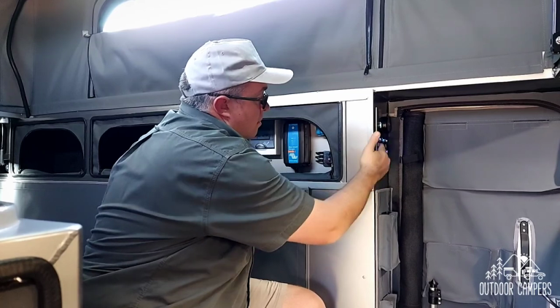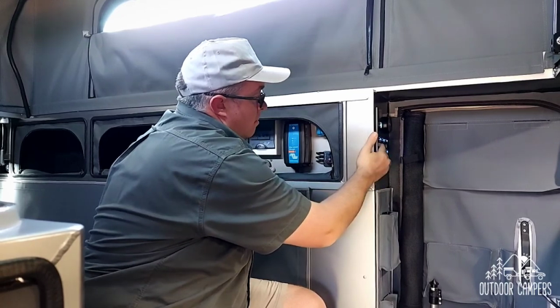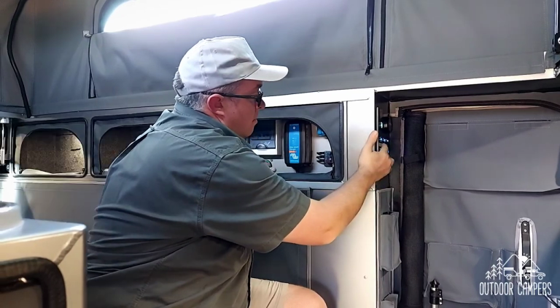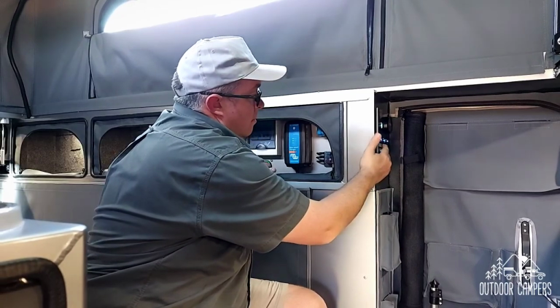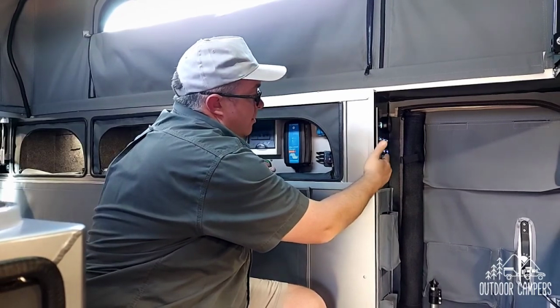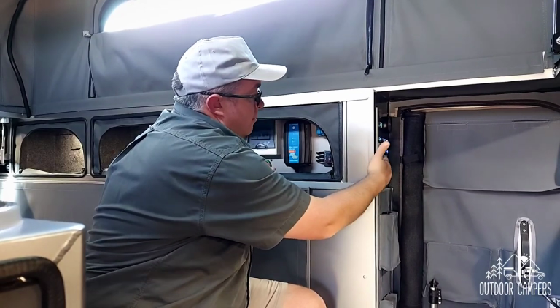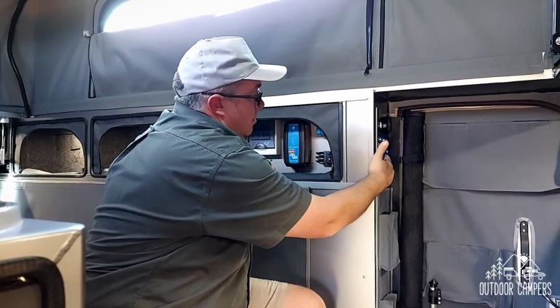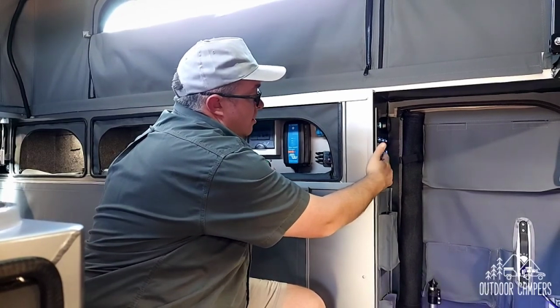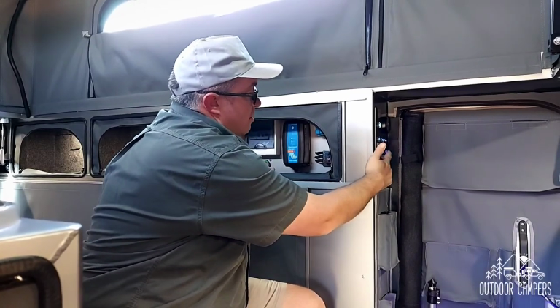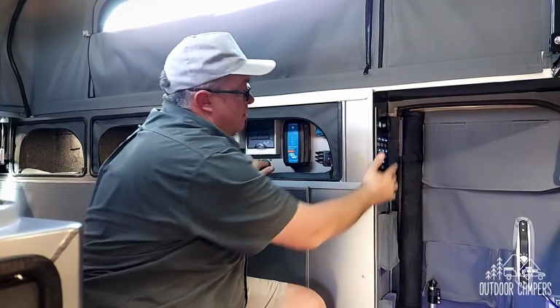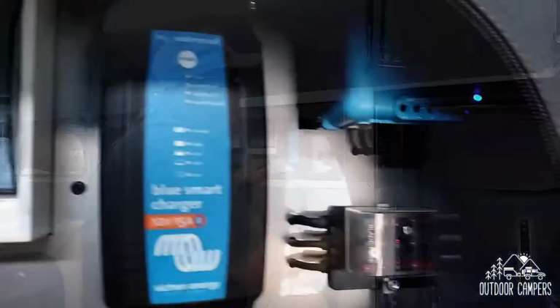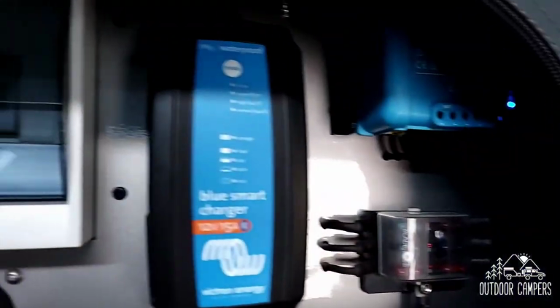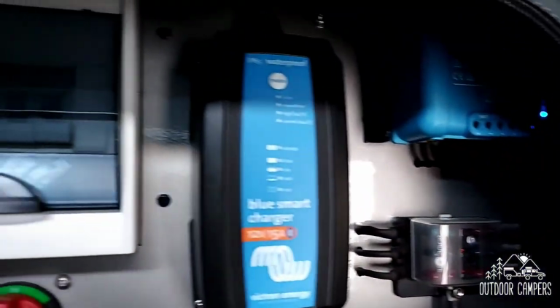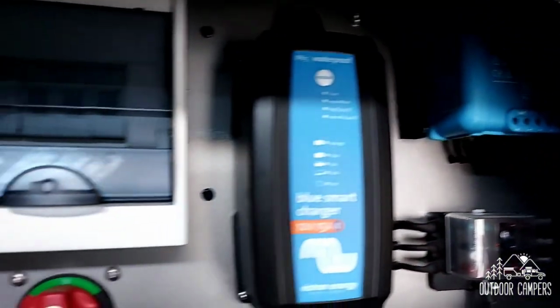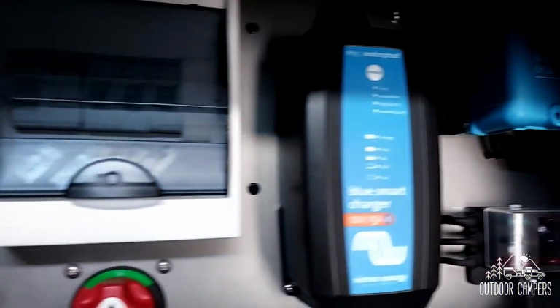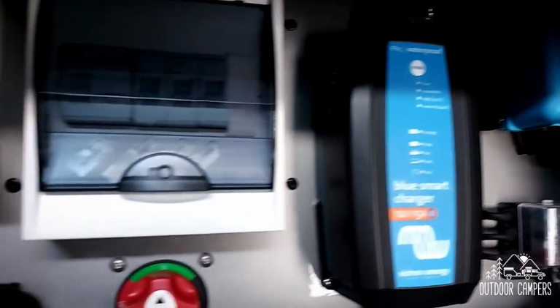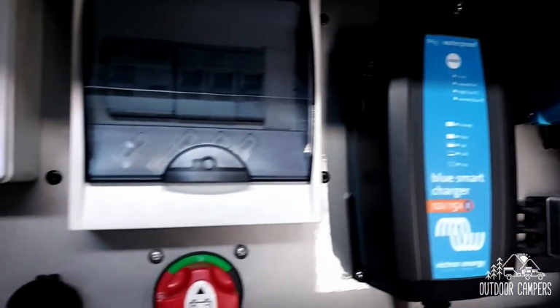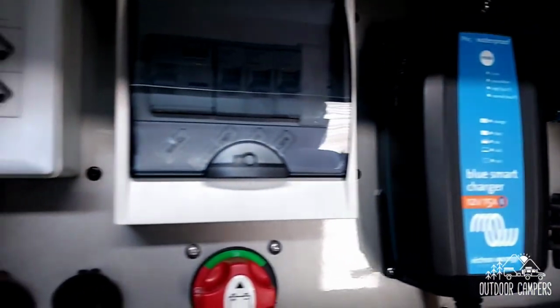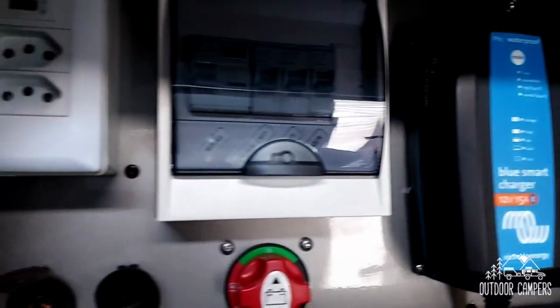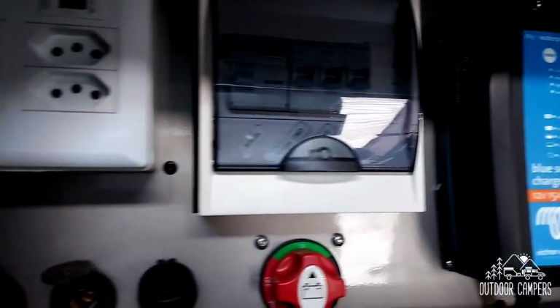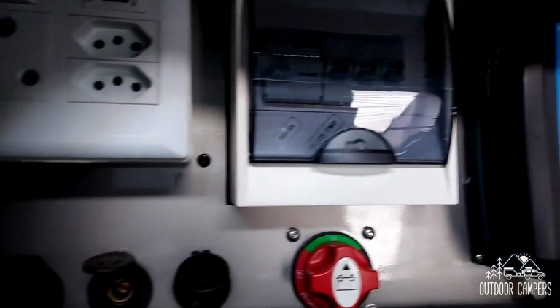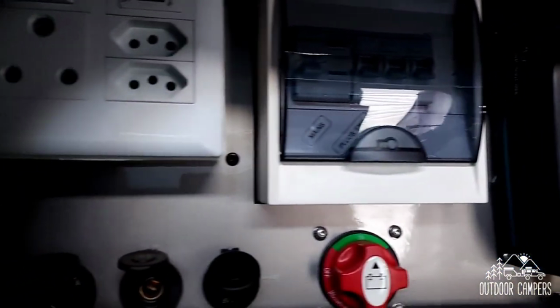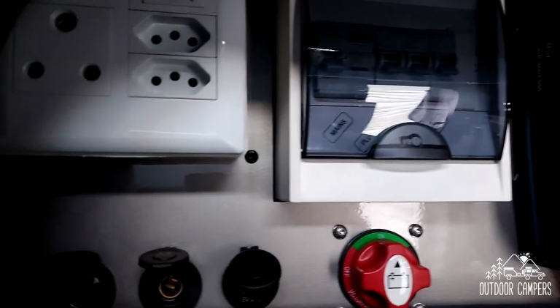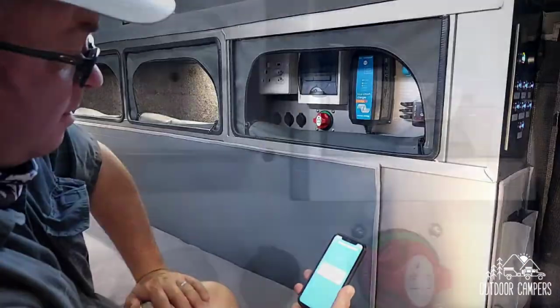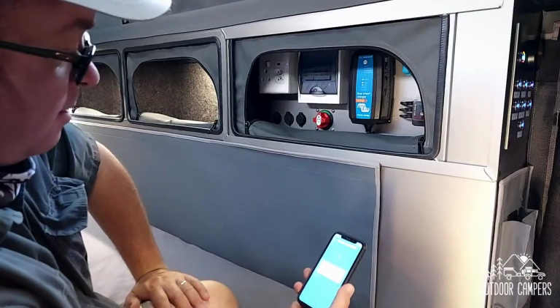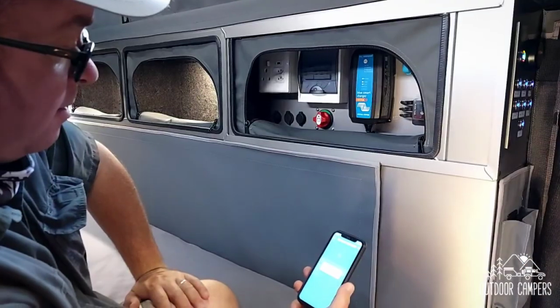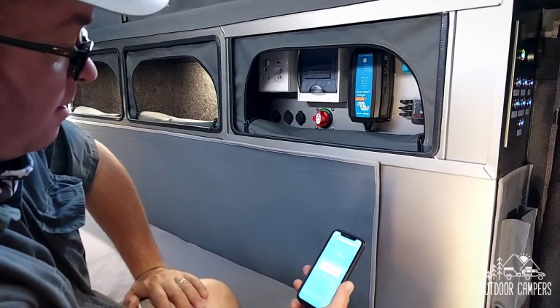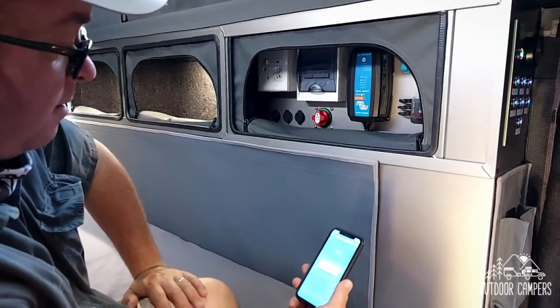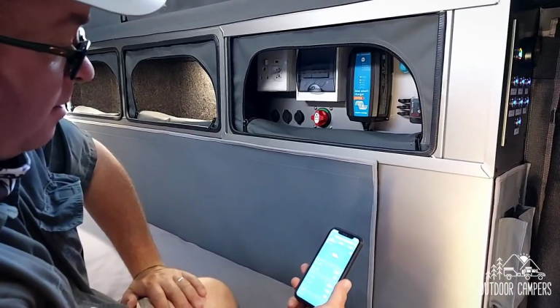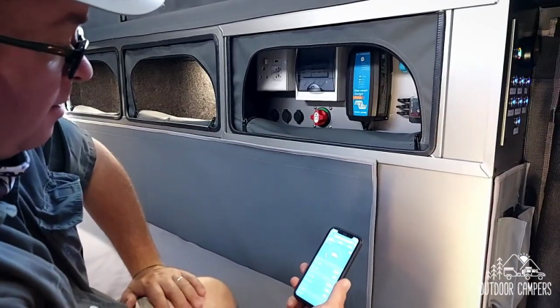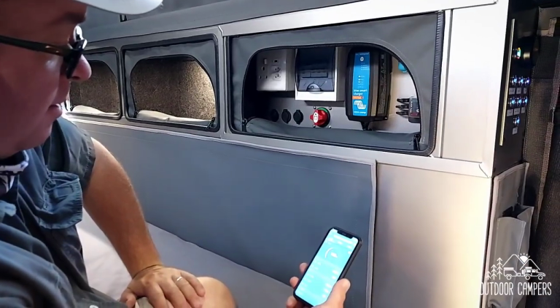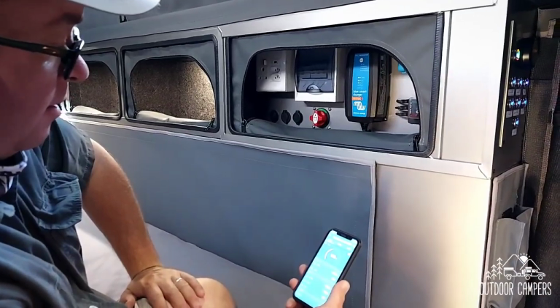The caravan is fitted with a 12-volt deep-cycle solar-powered system that can be monitored from your smartphone.